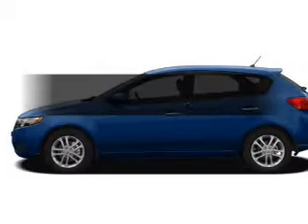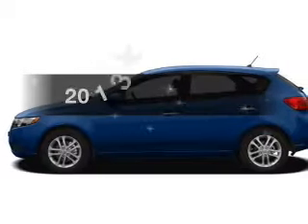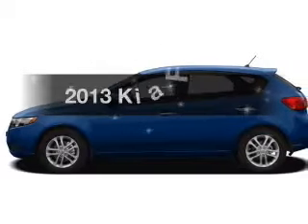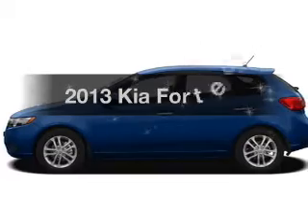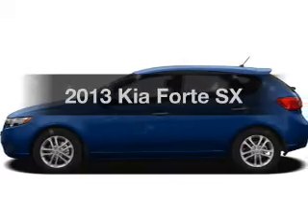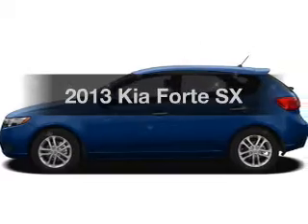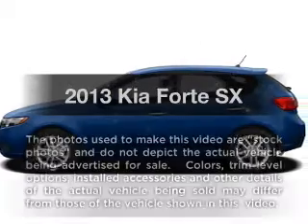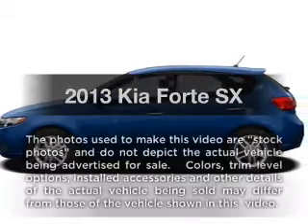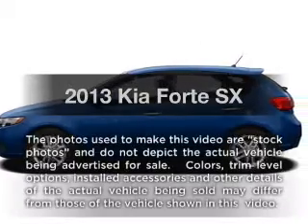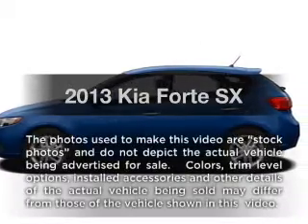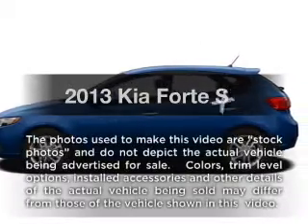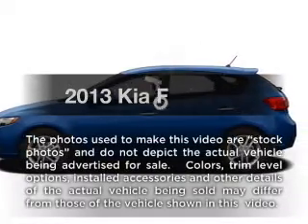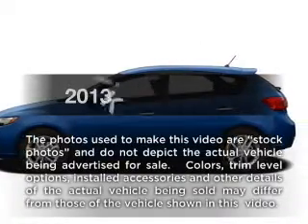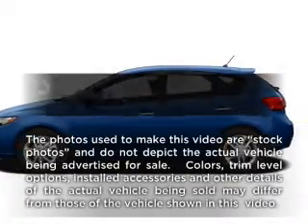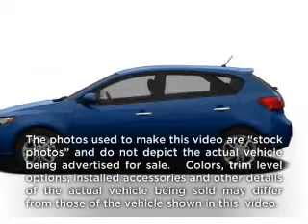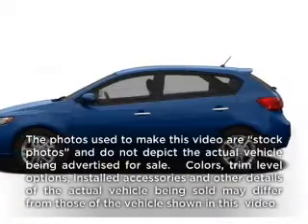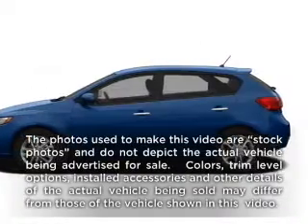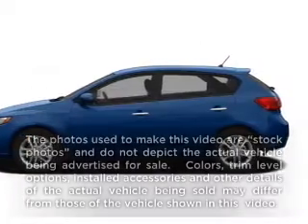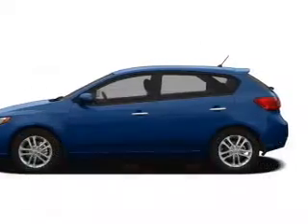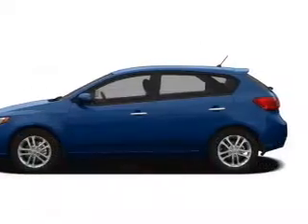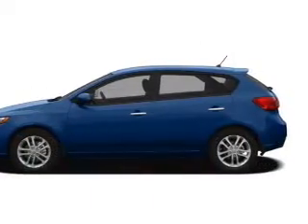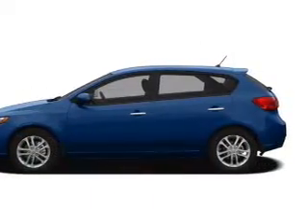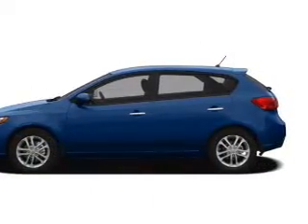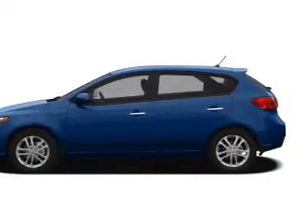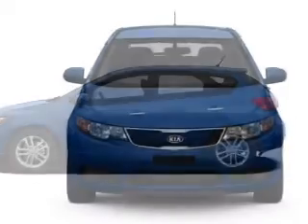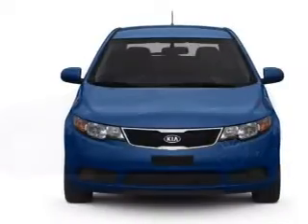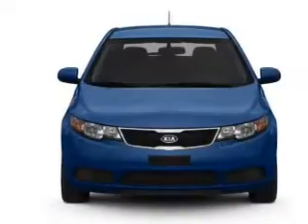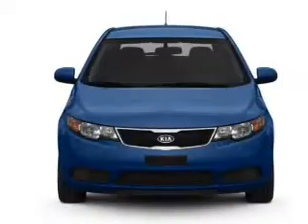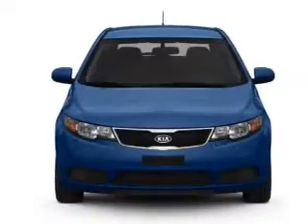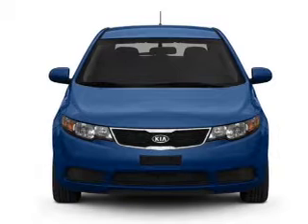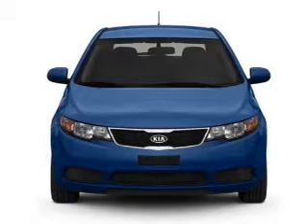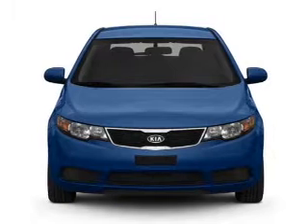Imagine yourself in this 2013 Kia Forte. If you're looking for a first-rate auto, this one could be yours today.